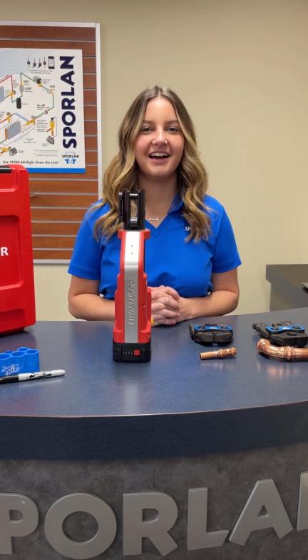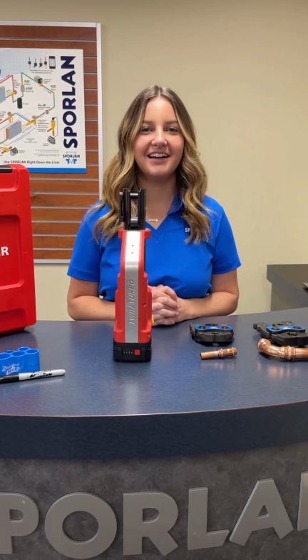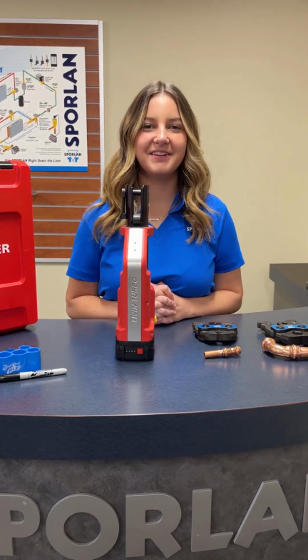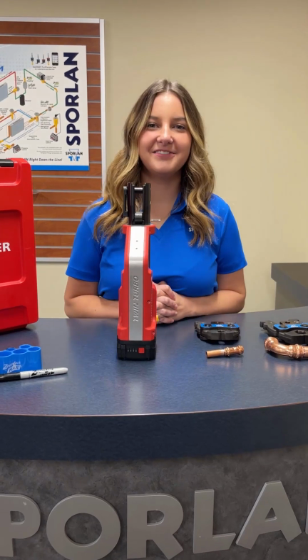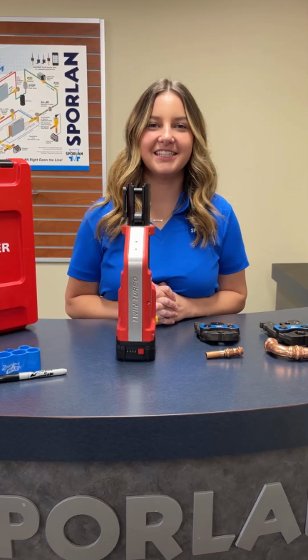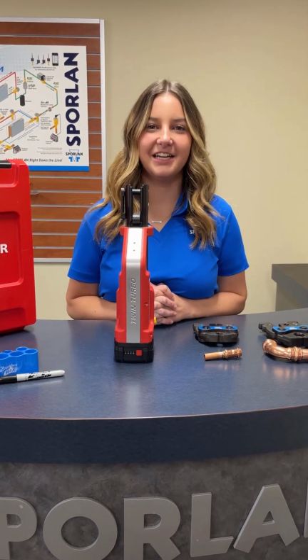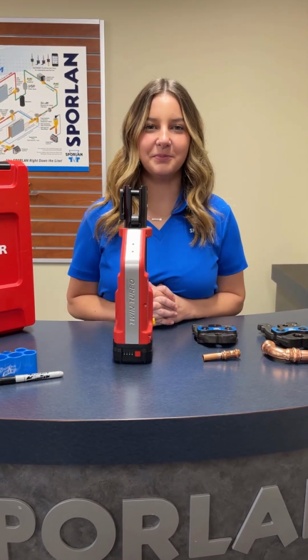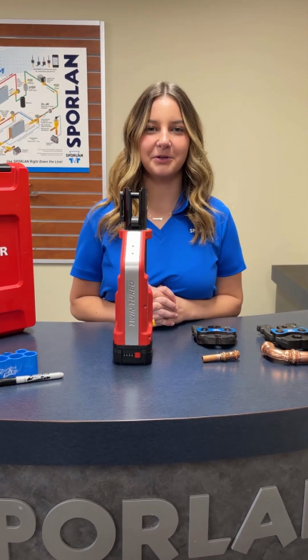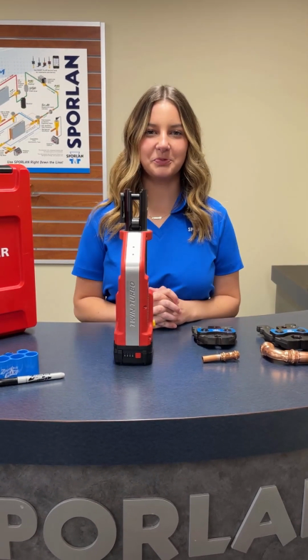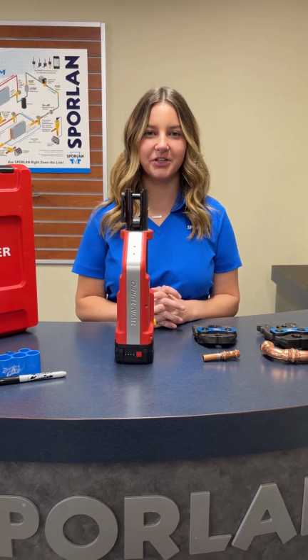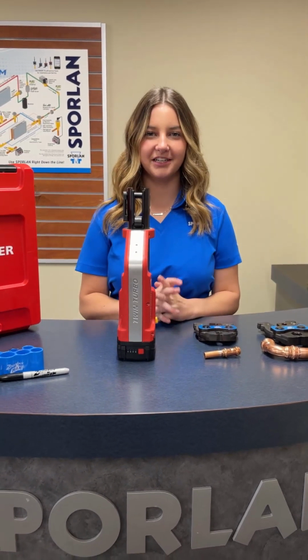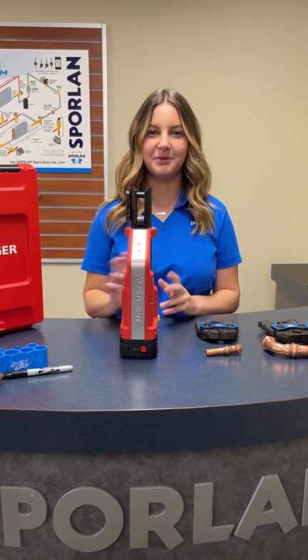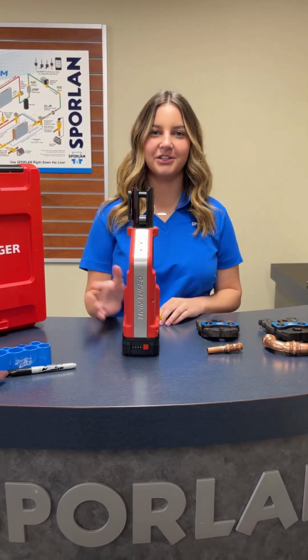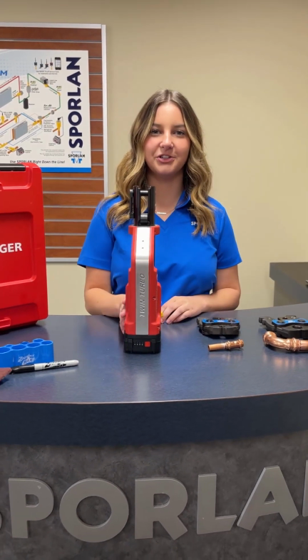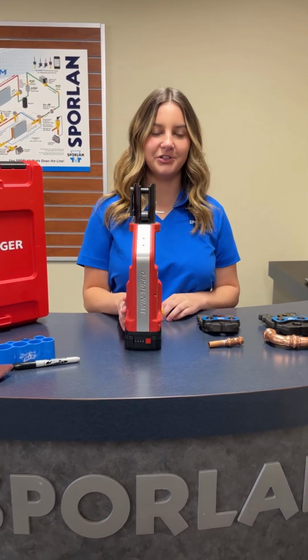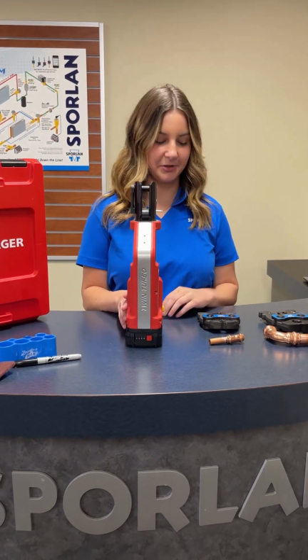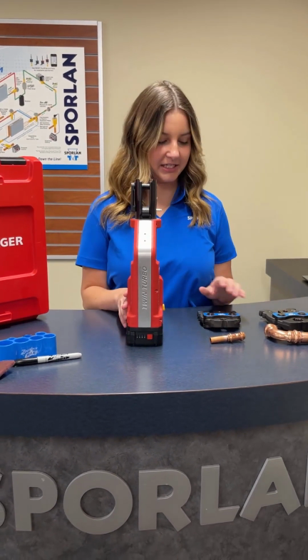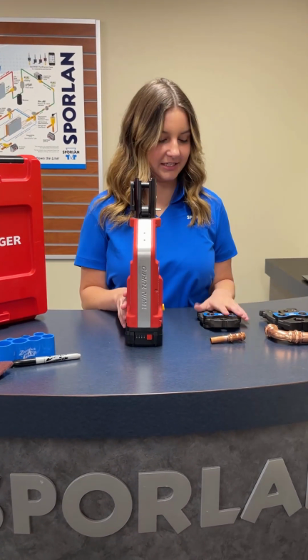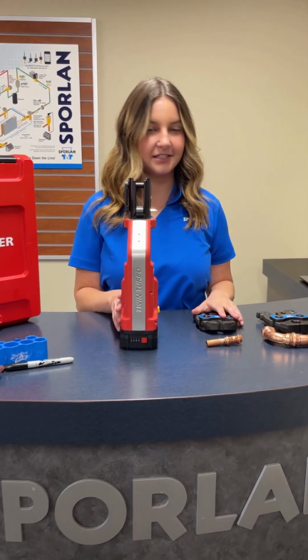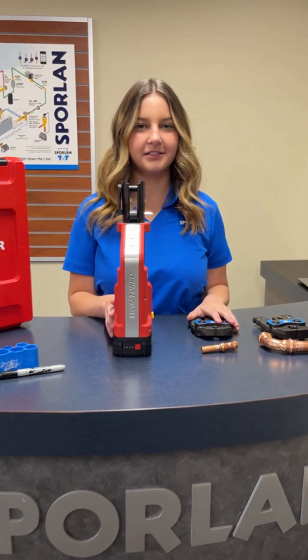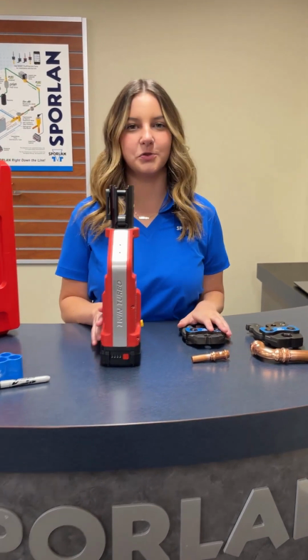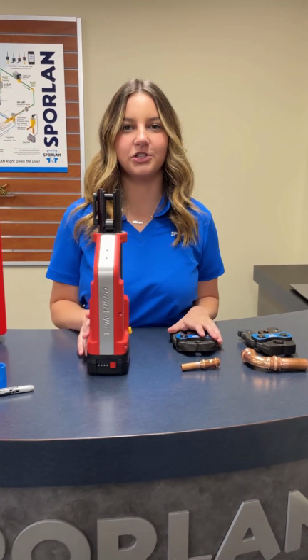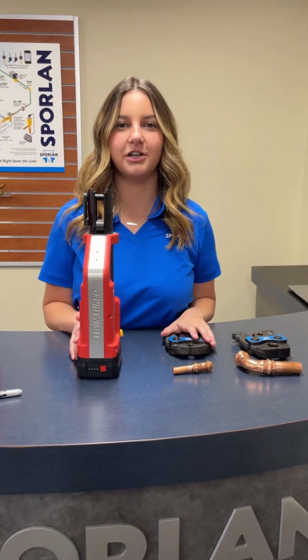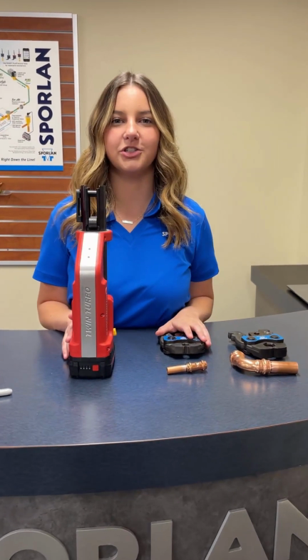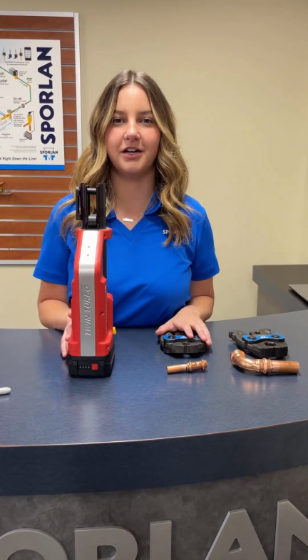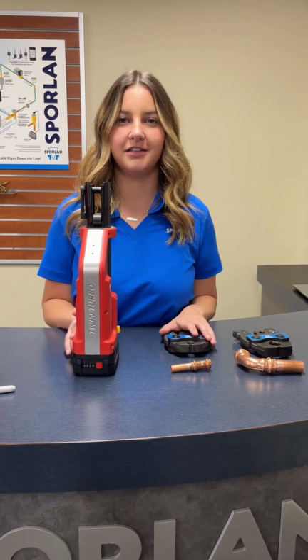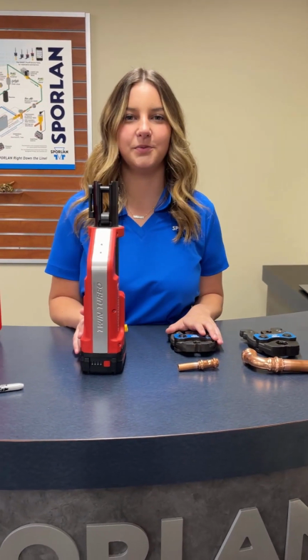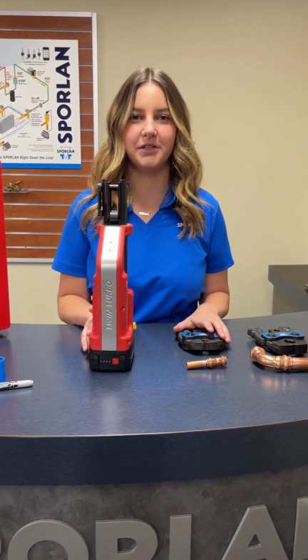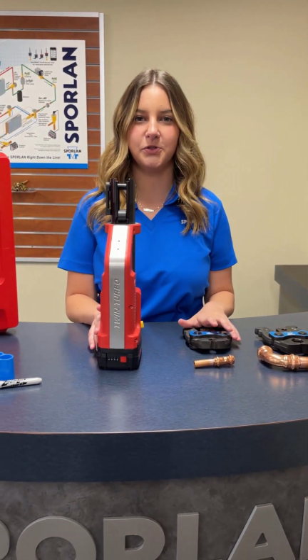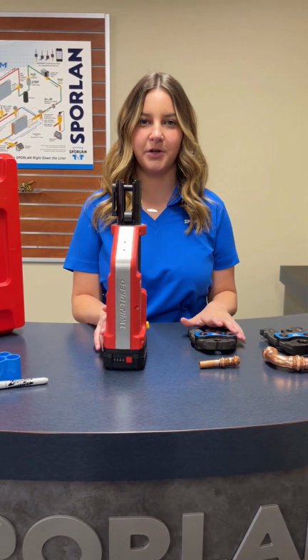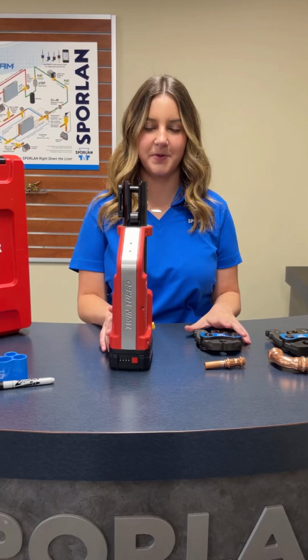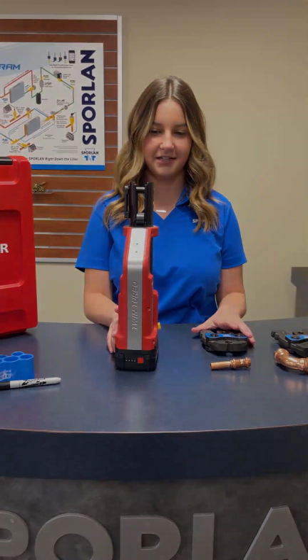Hi, my name is Katie with Parker Spoilin. I'm here to show you how quick and easy it is to switch out our jaw heads with ZoomLock Max.